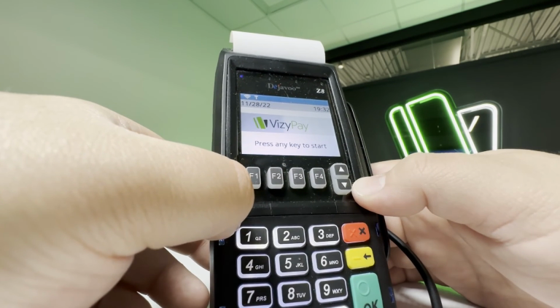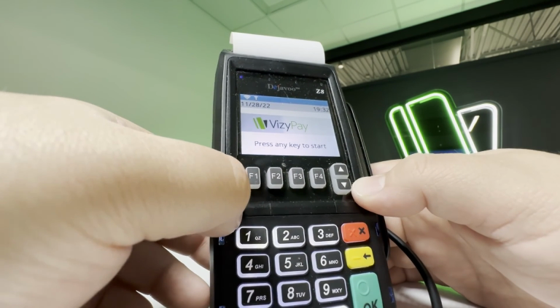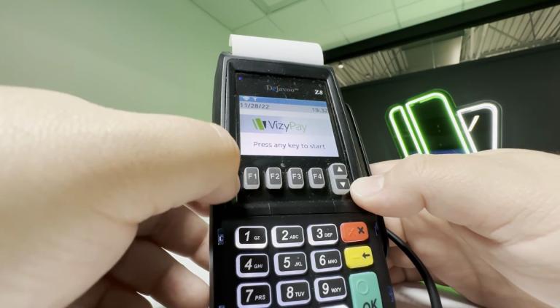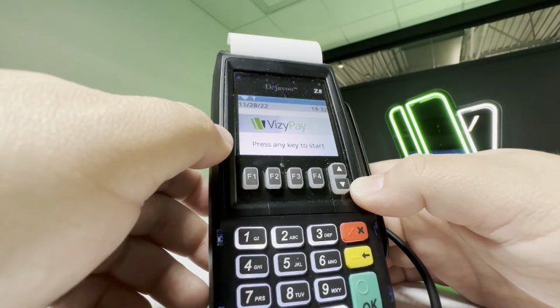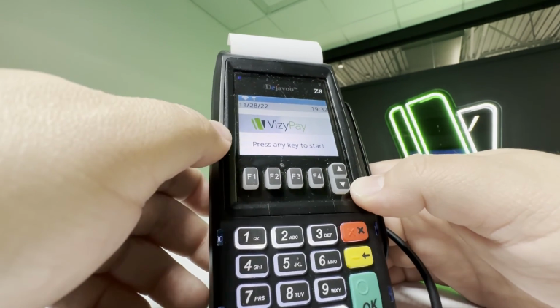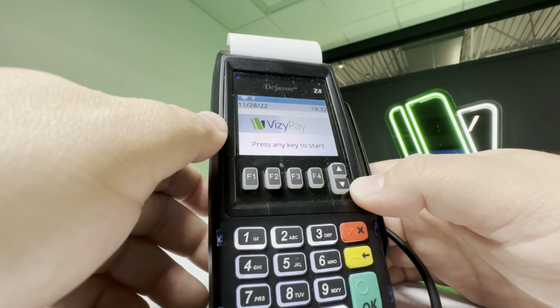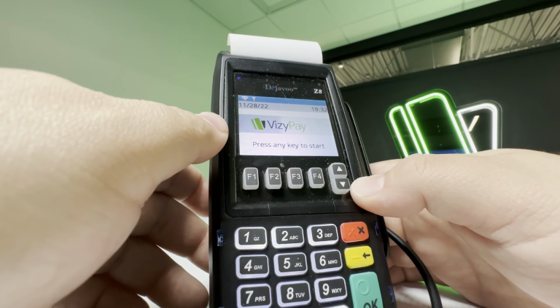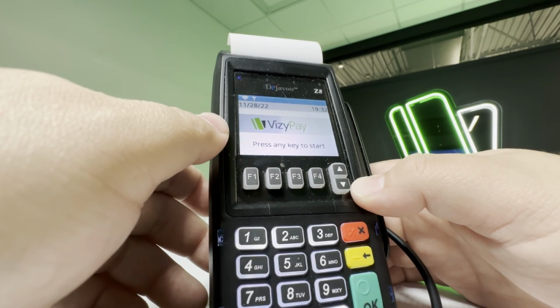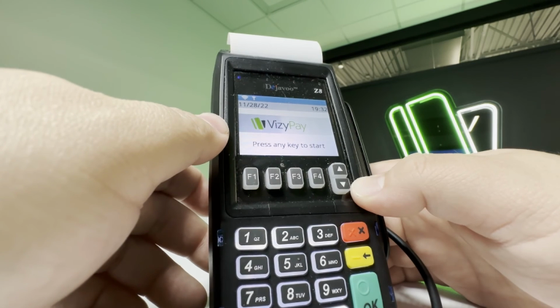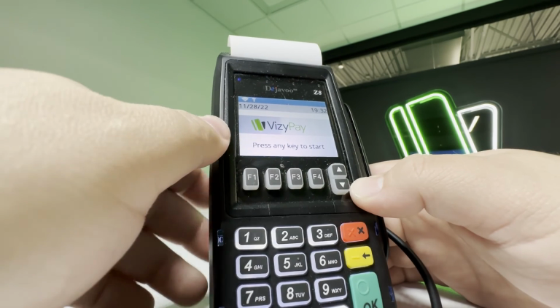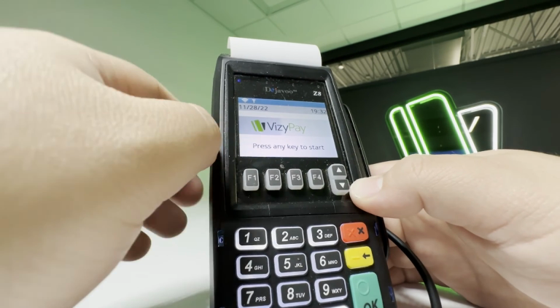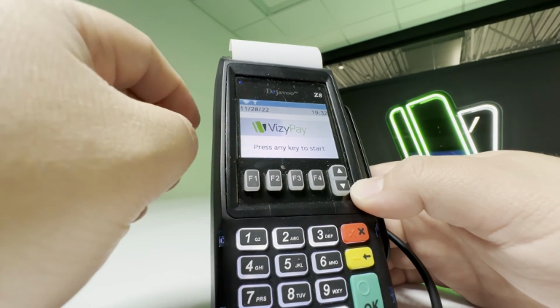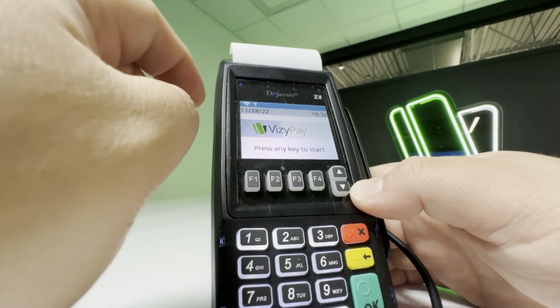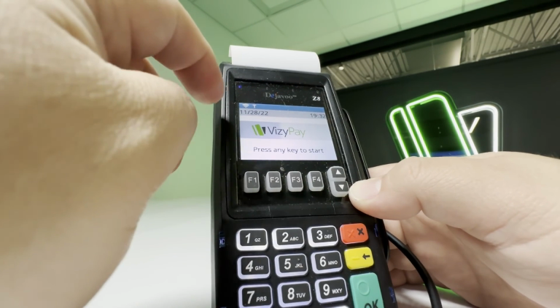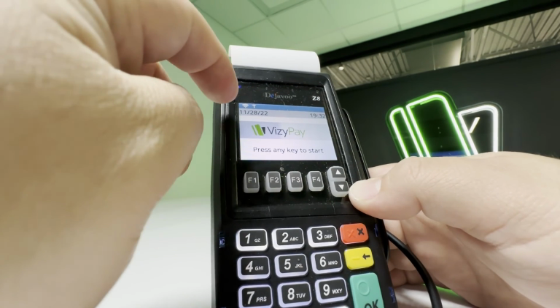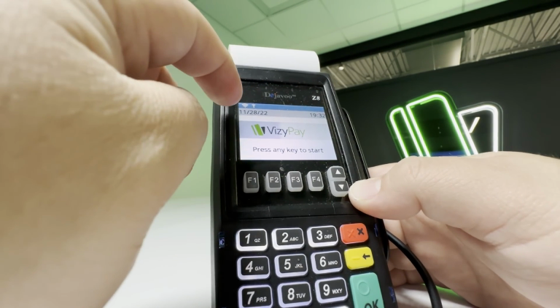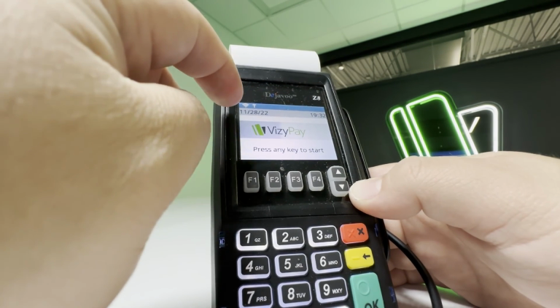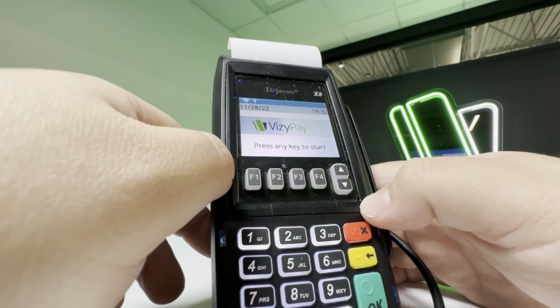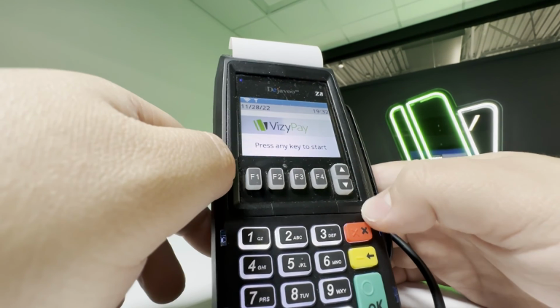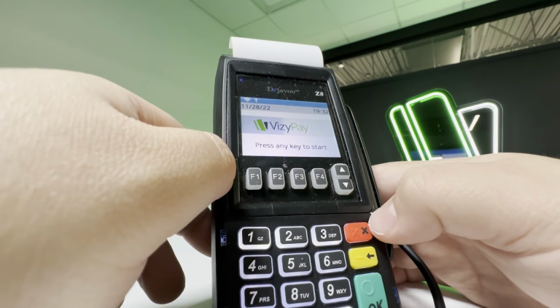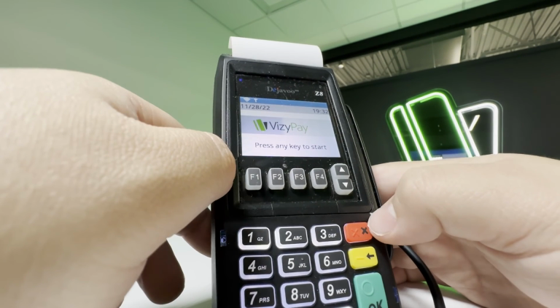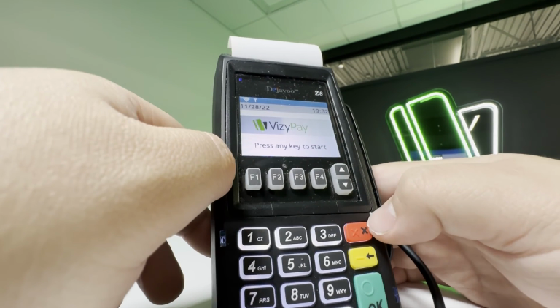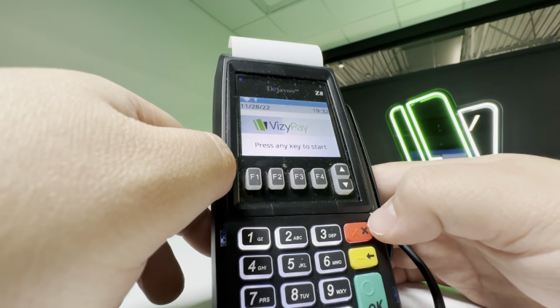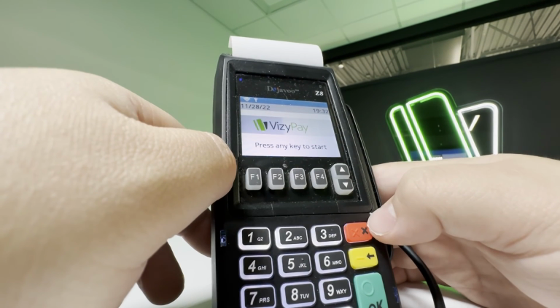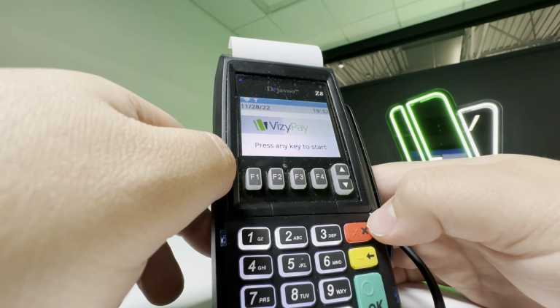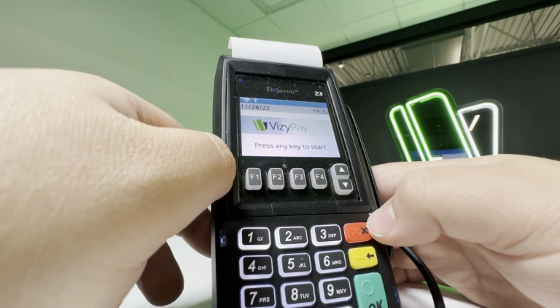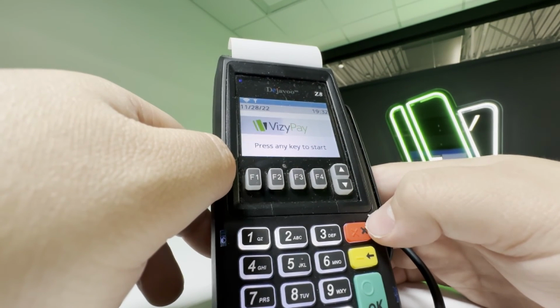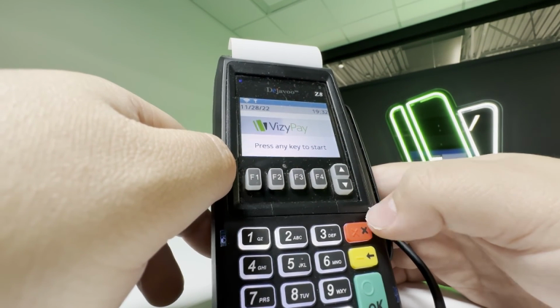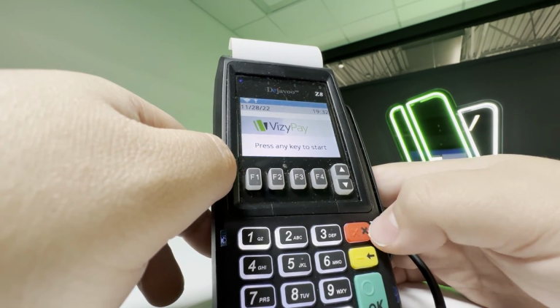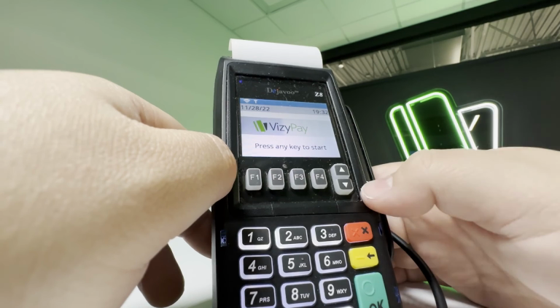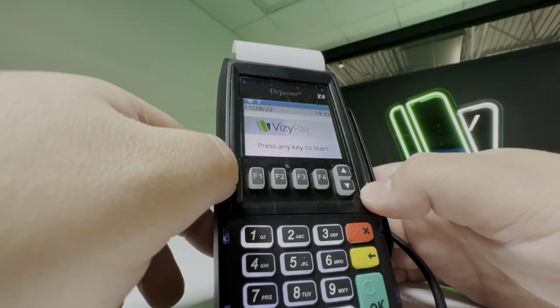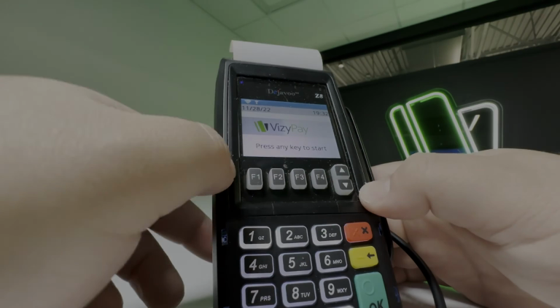your terminal is connected and ready to go. Thanks for sticking around guys, and we will see you in the next one.